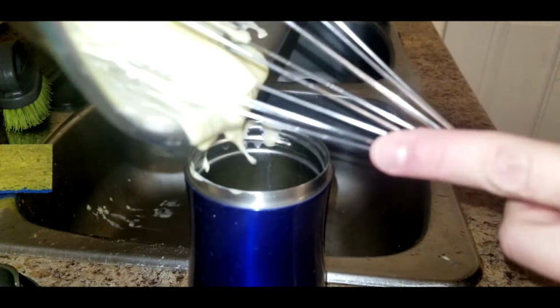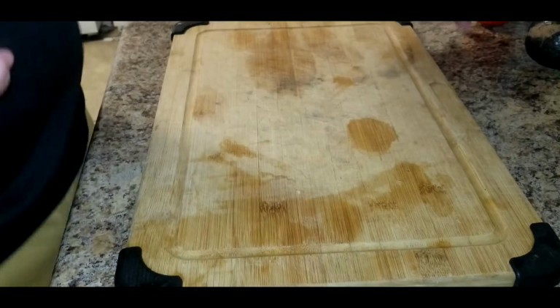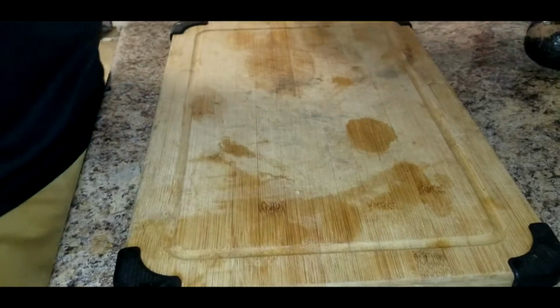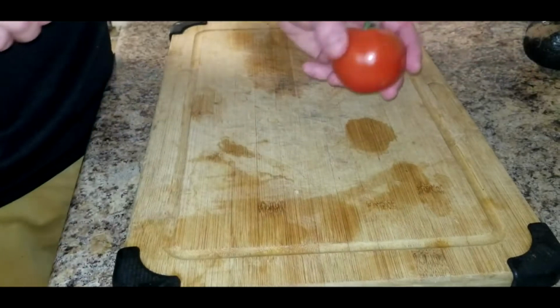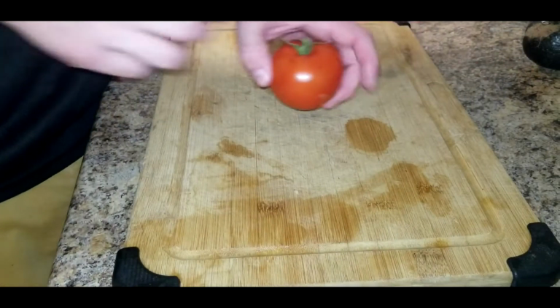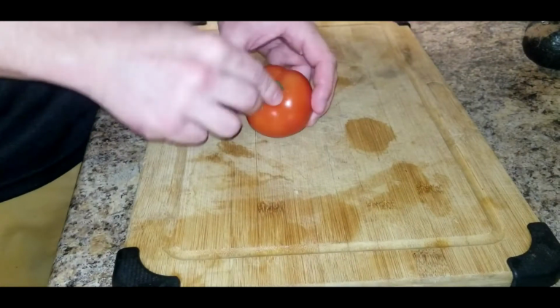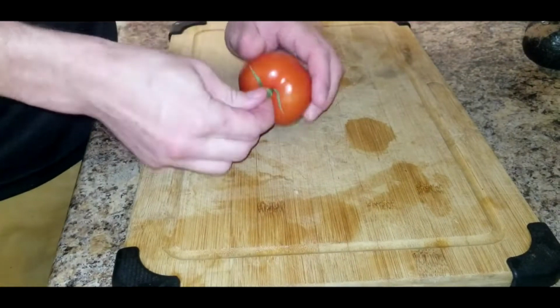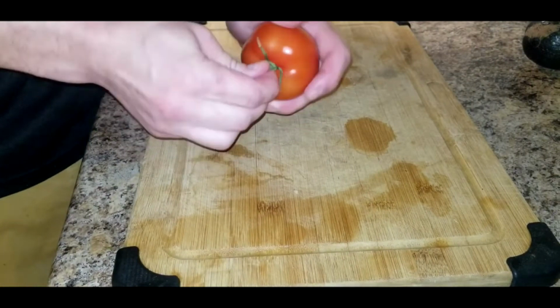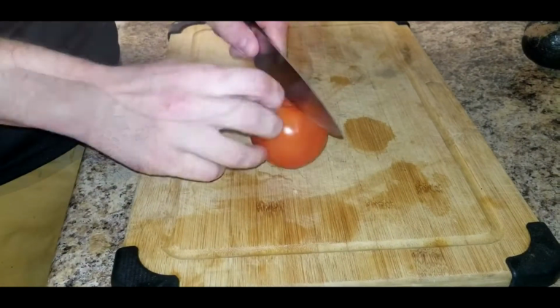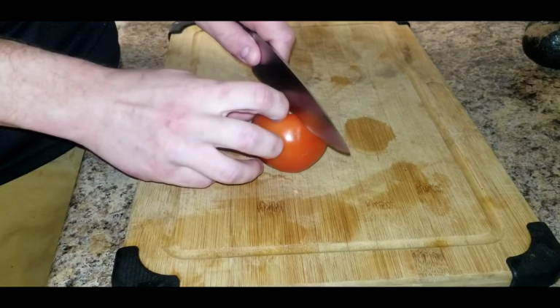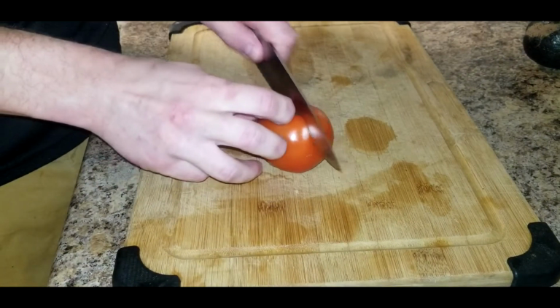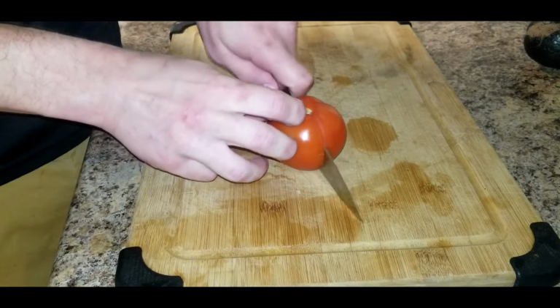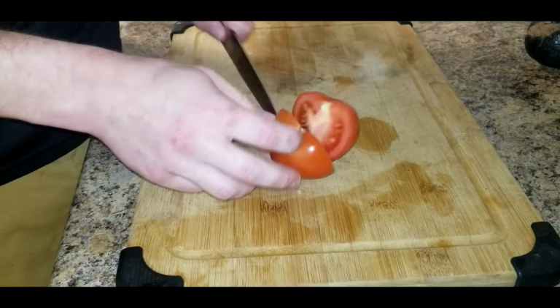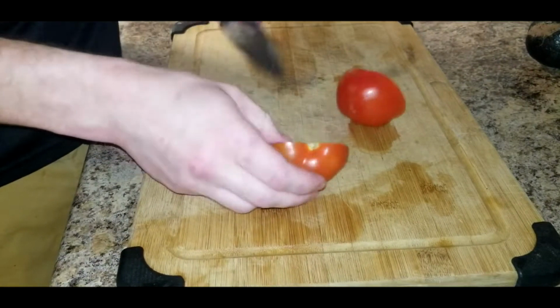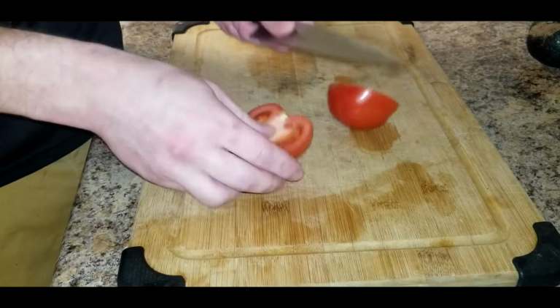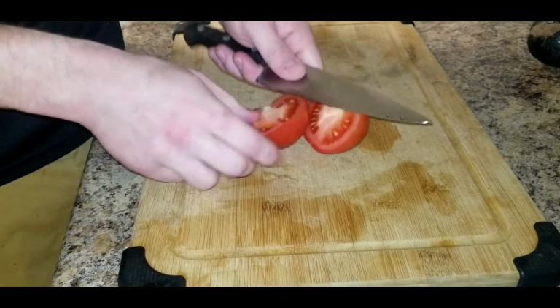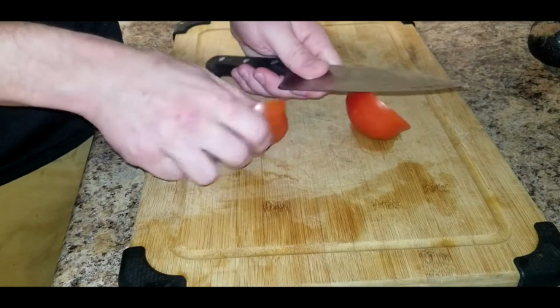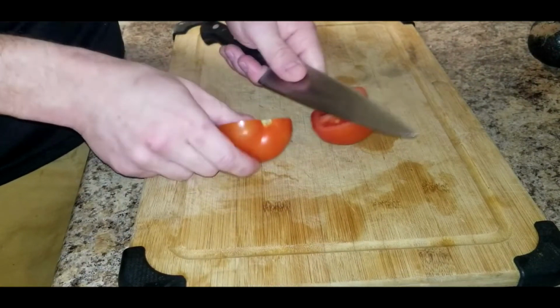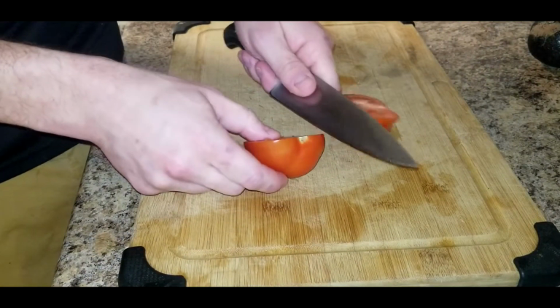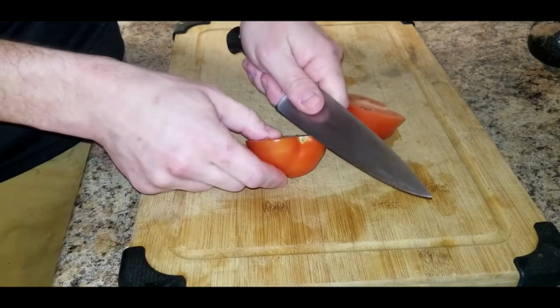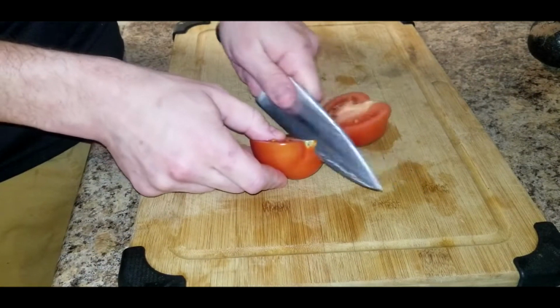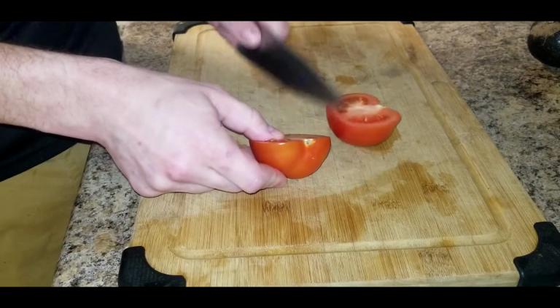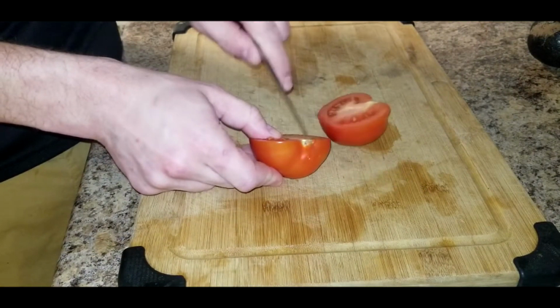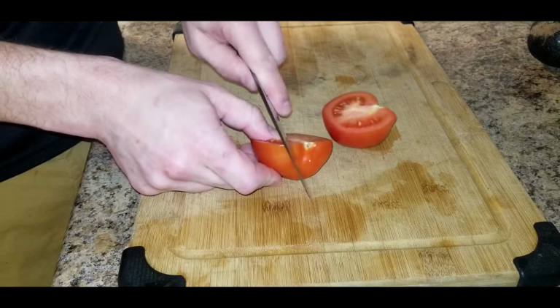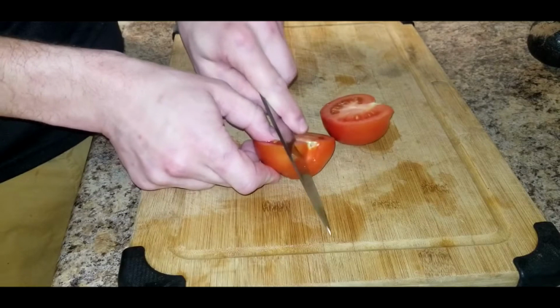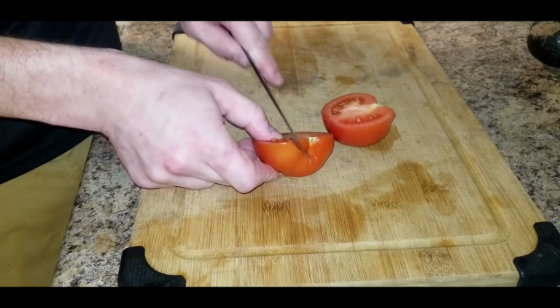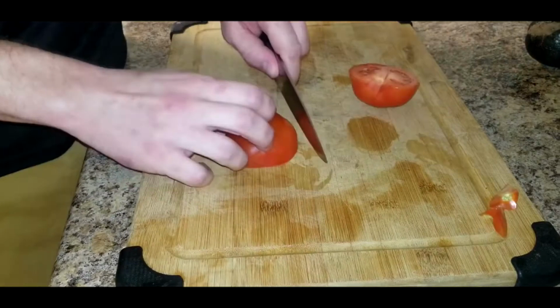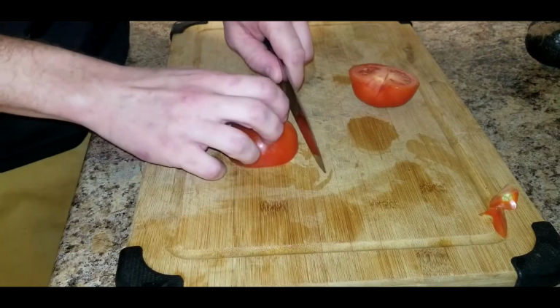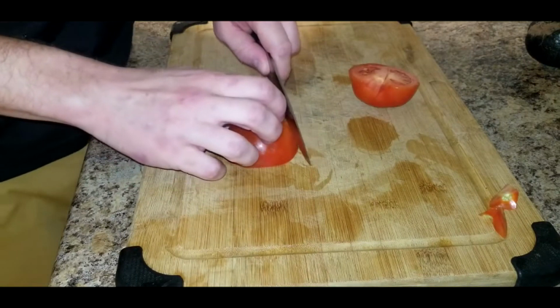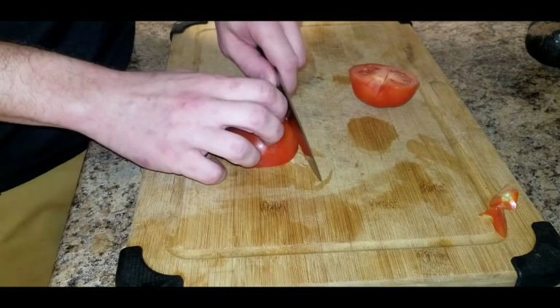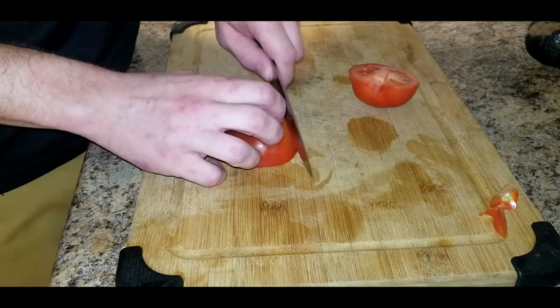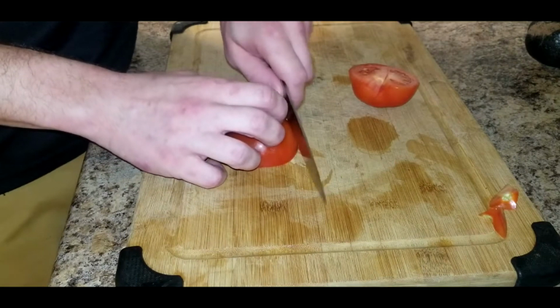For sides we're just gonna take a tomato, split it down the middle, and do thin slices.